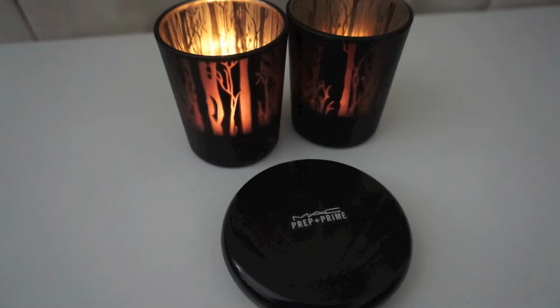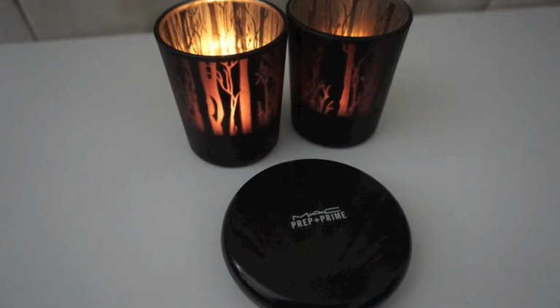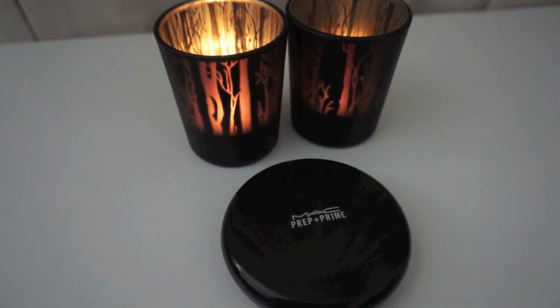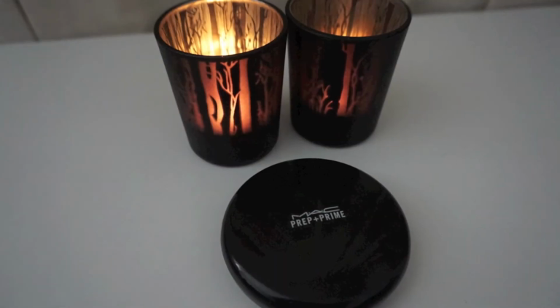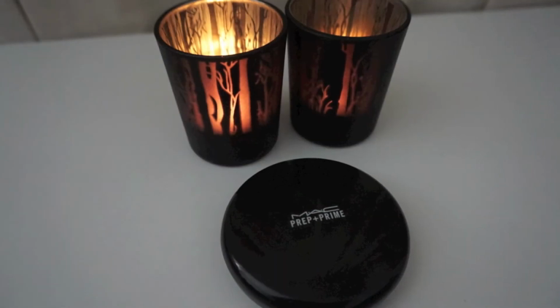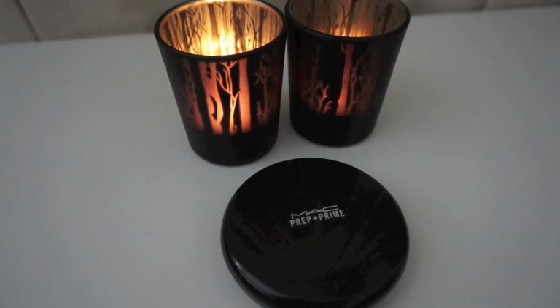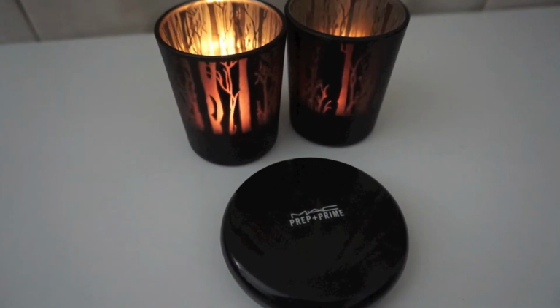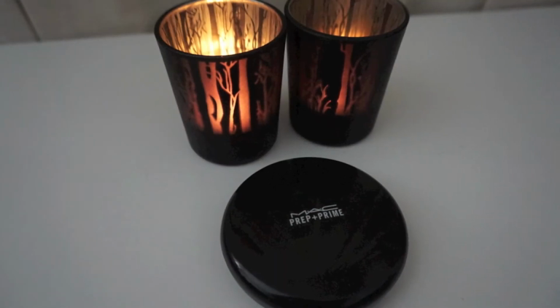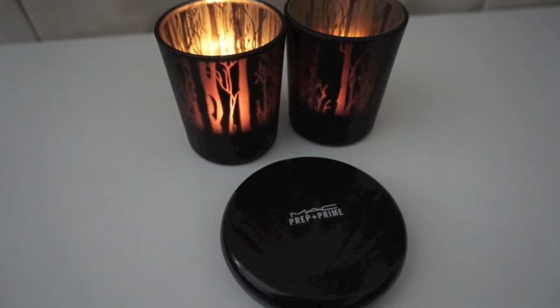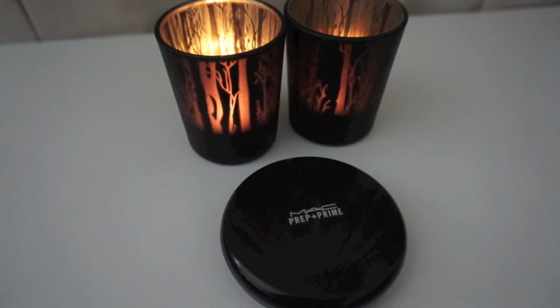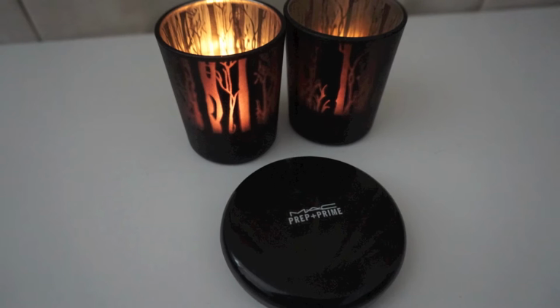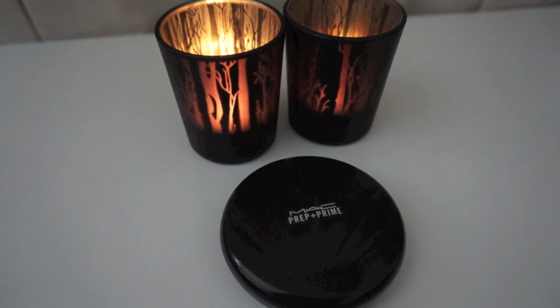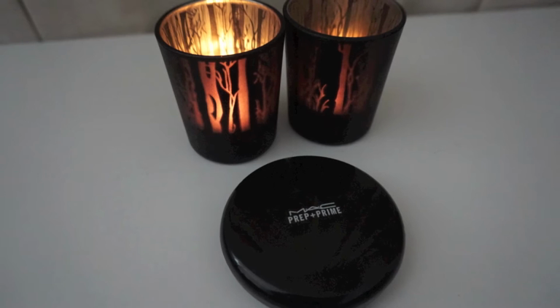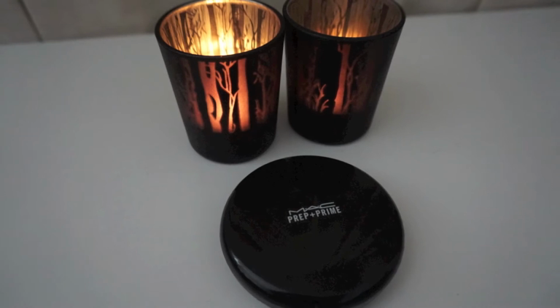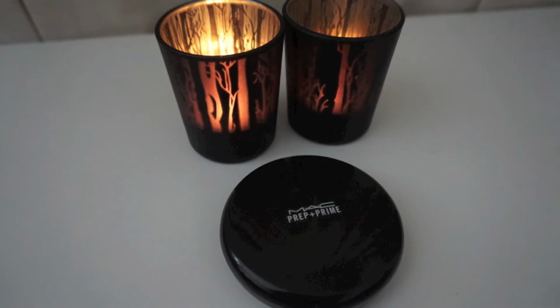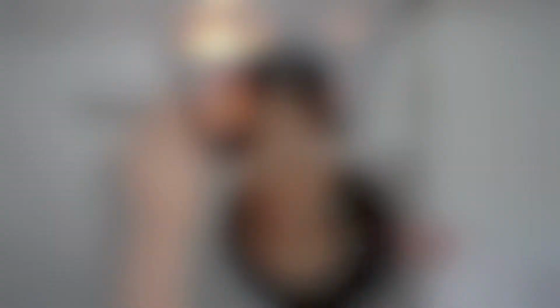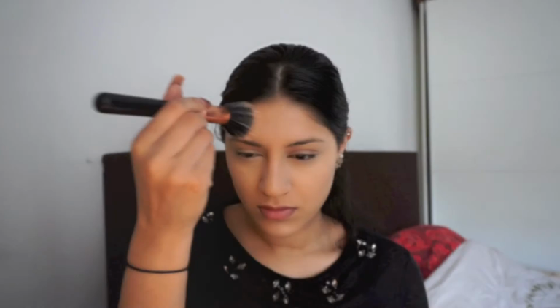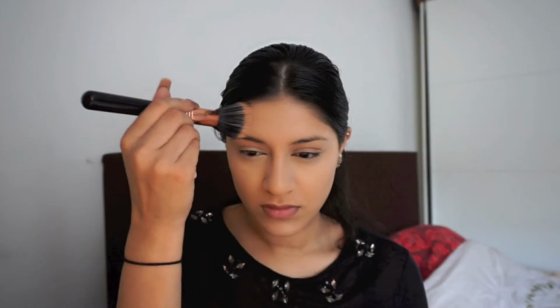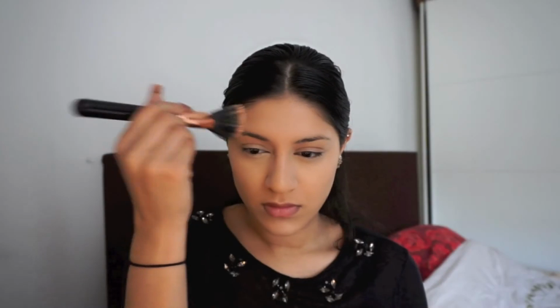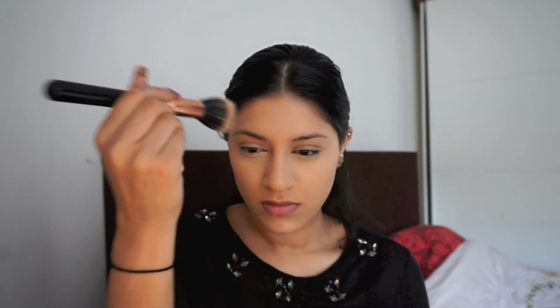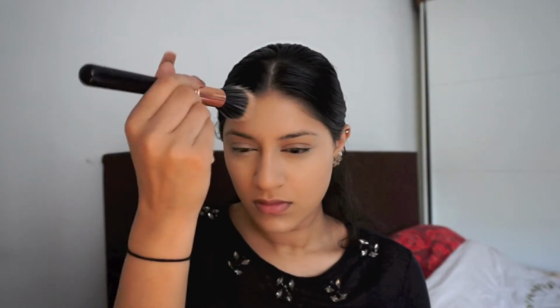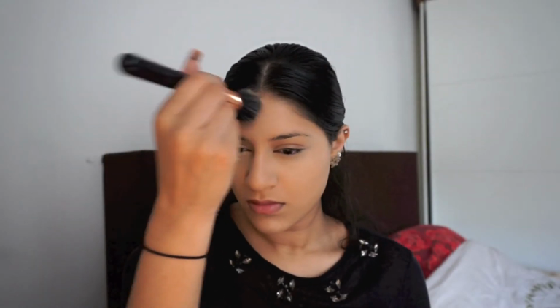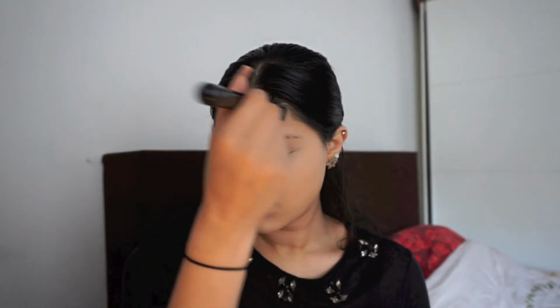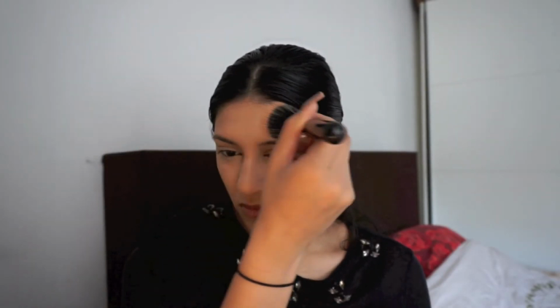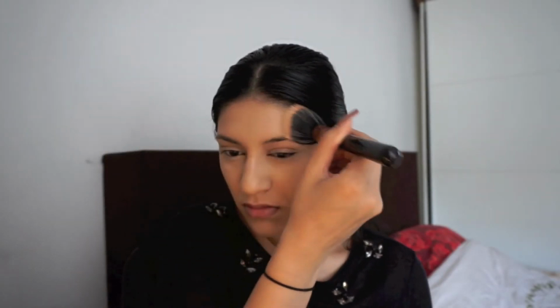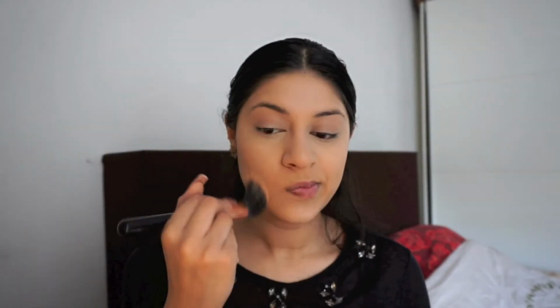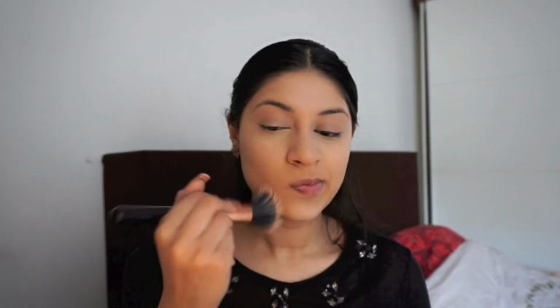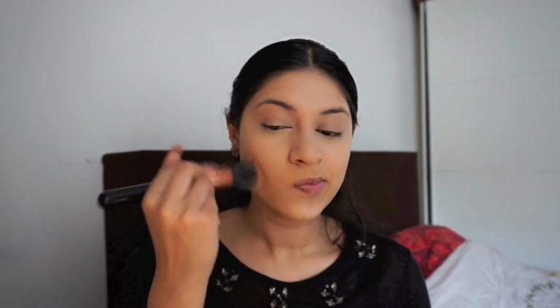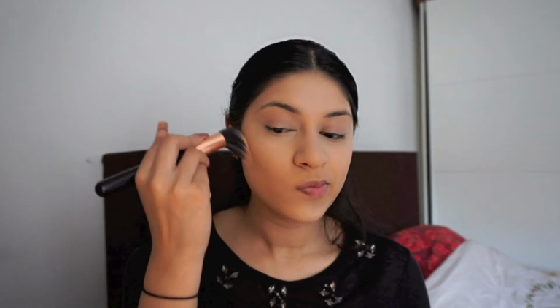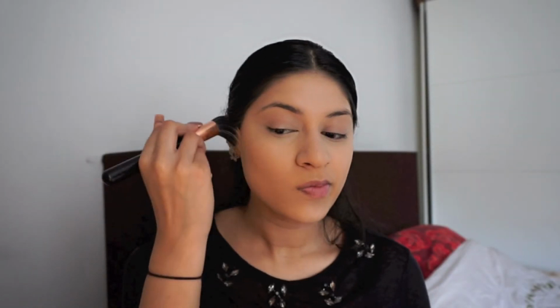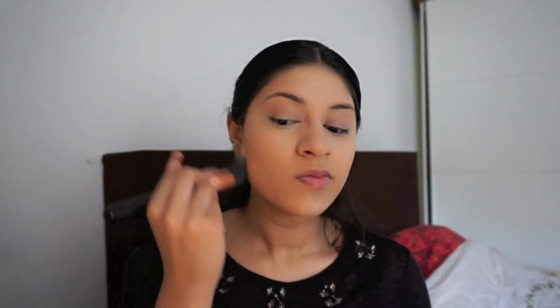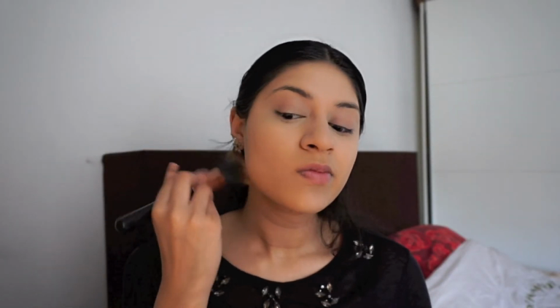To set my face, I'm using the MAC Prep and Prime Transparent Finishing Powder and I'm just applying it all over my face.